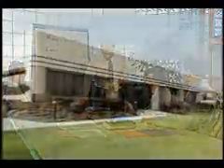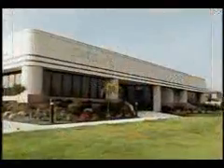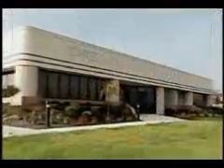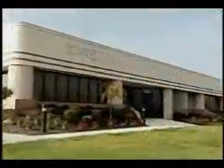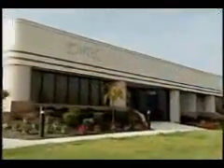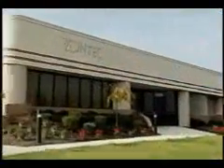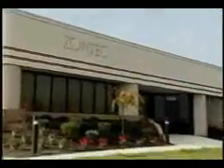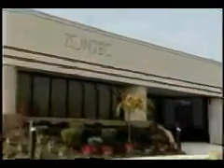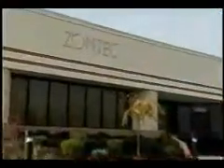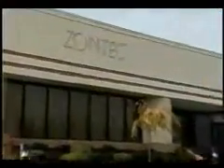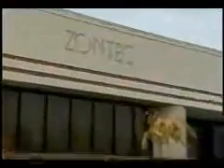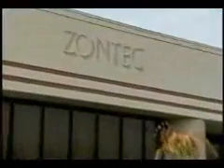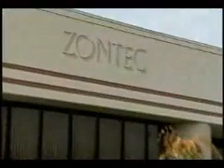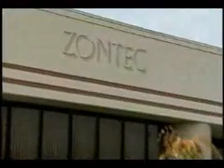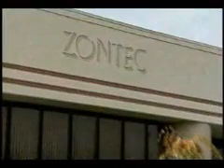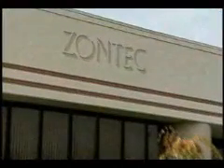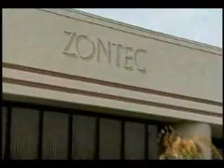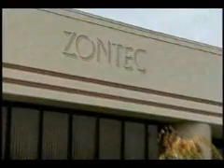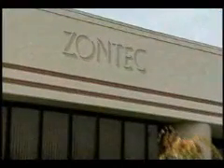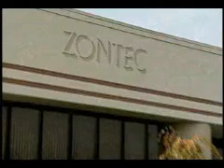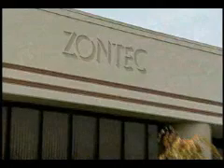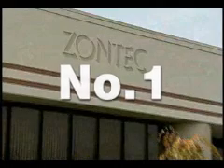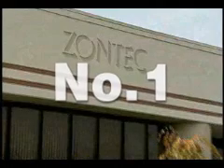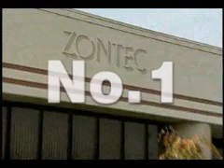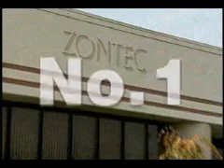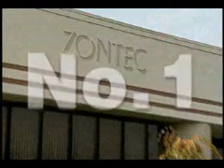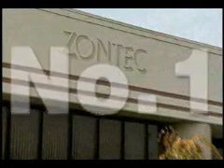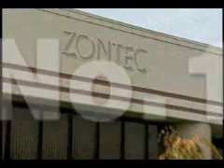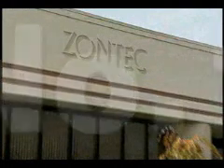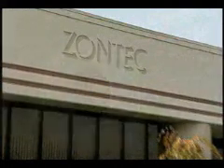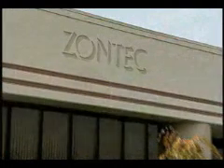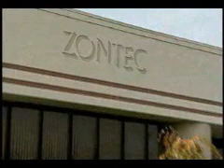When faced with challenges like these, manufacturers clearly choose Zontek, the number one name in quality improvement.